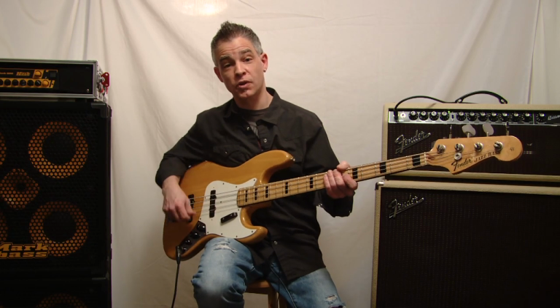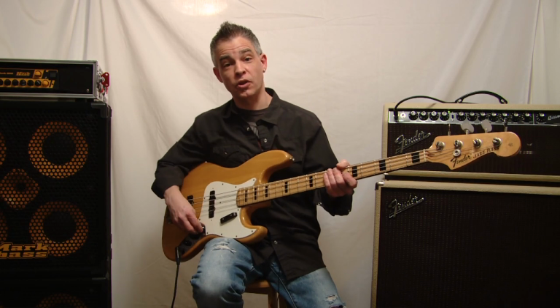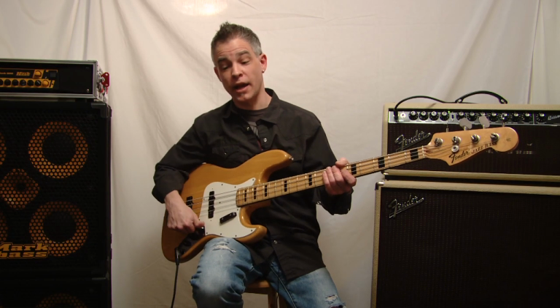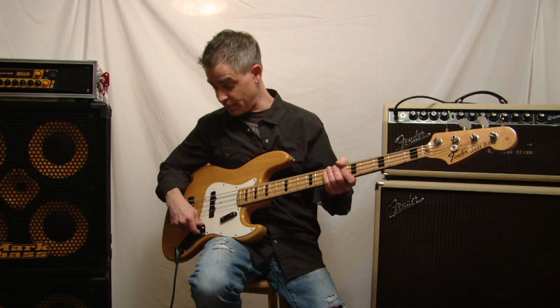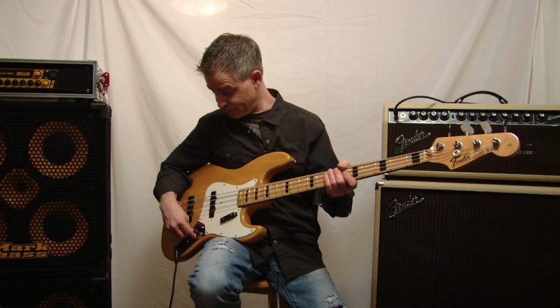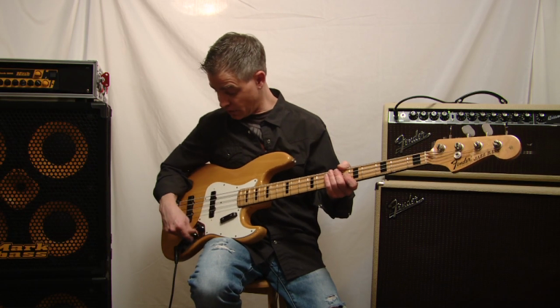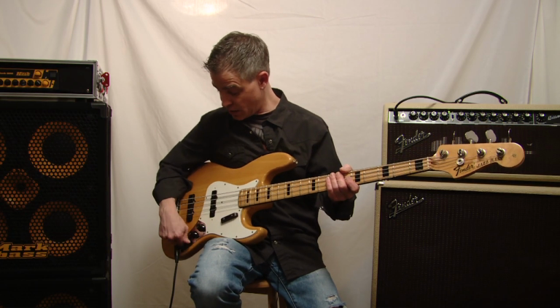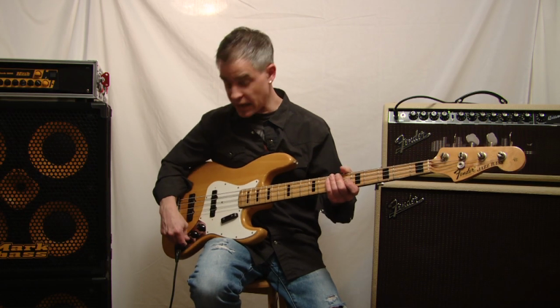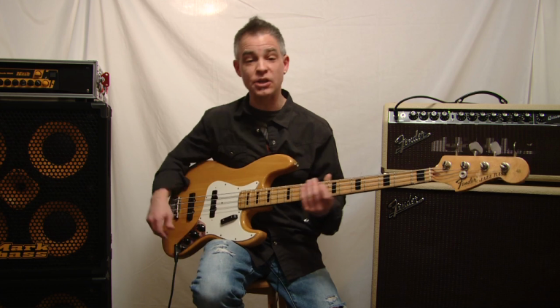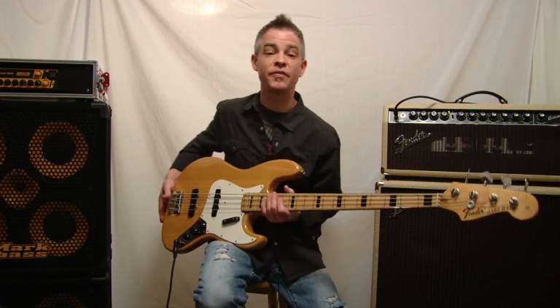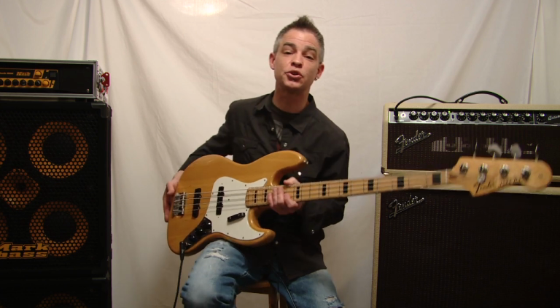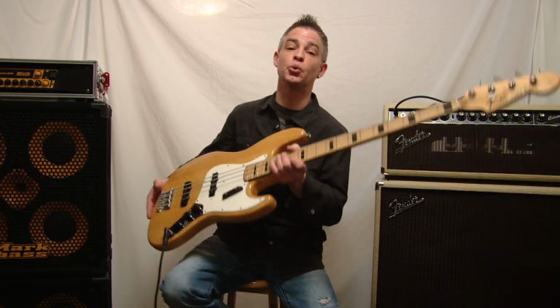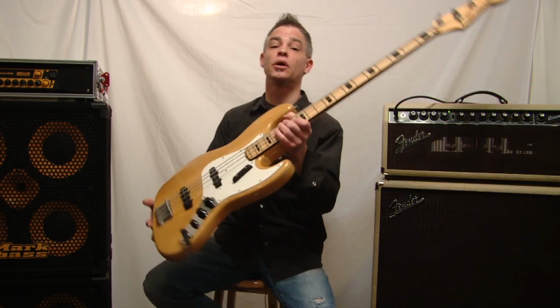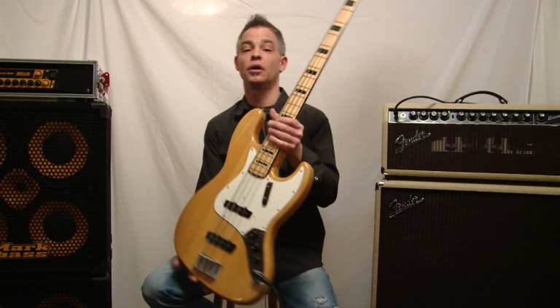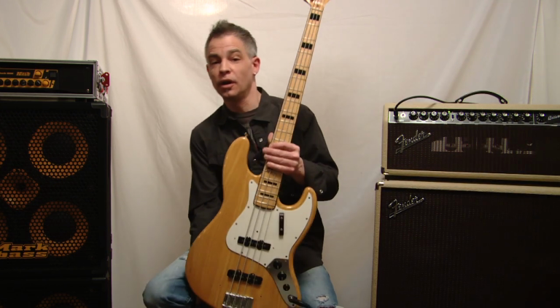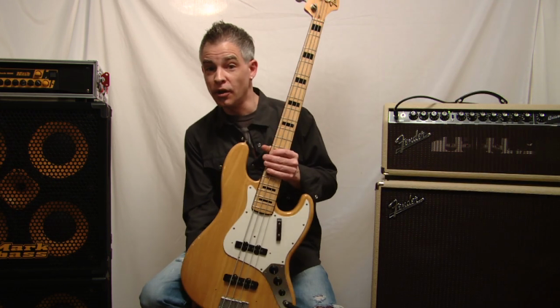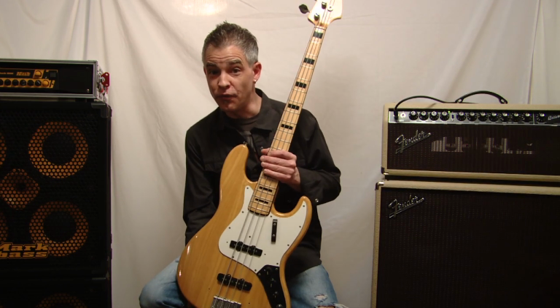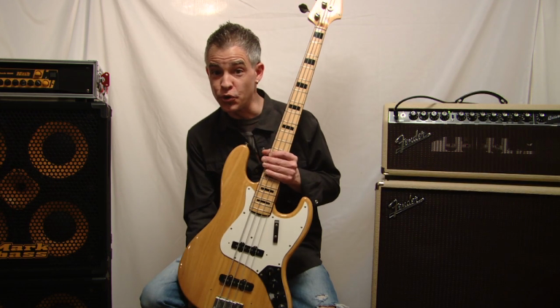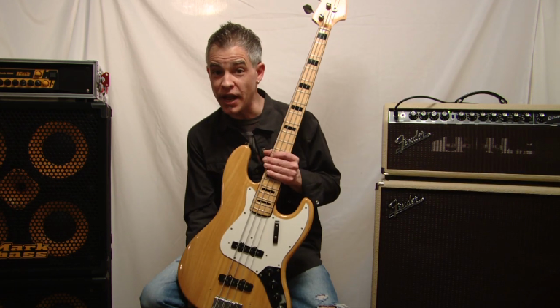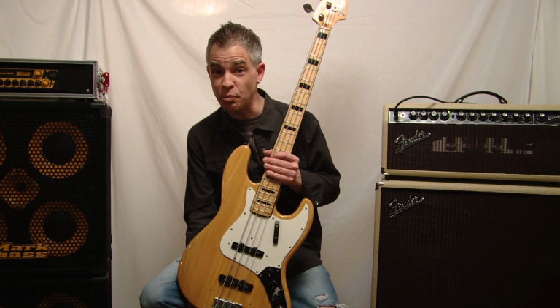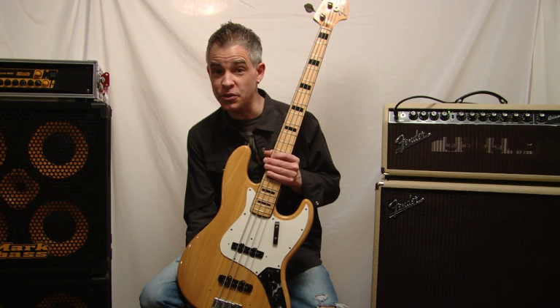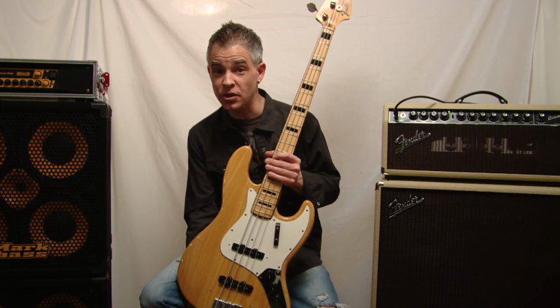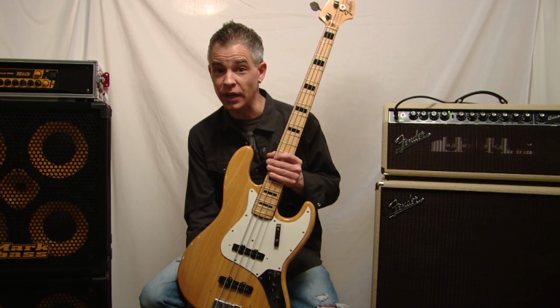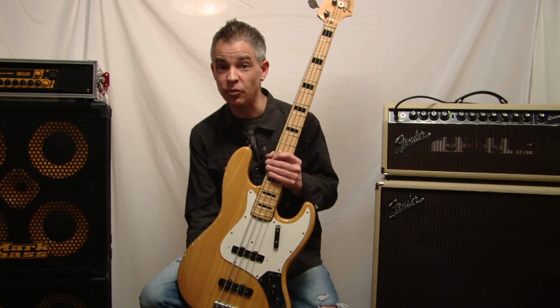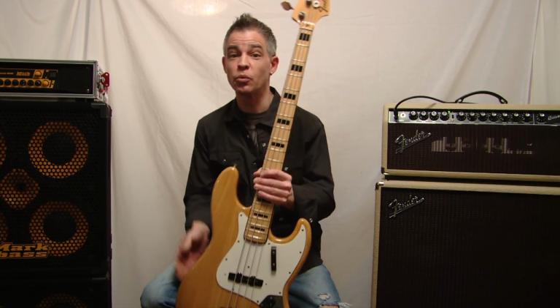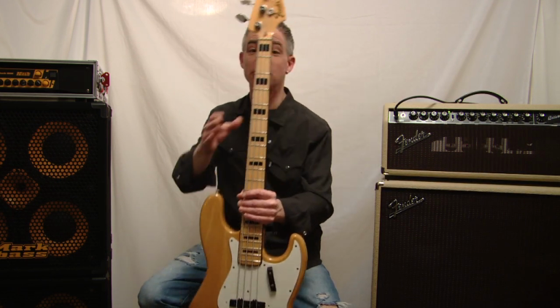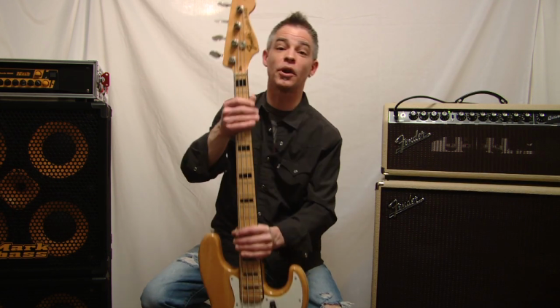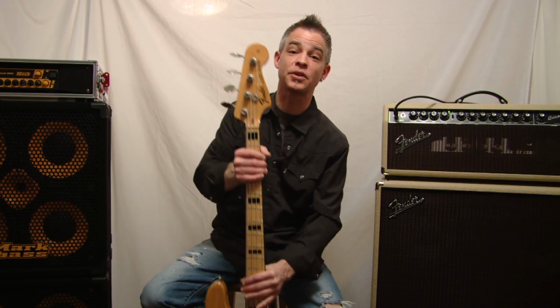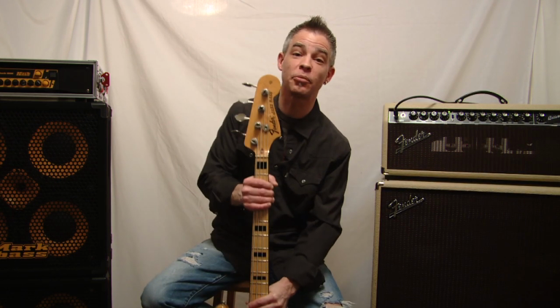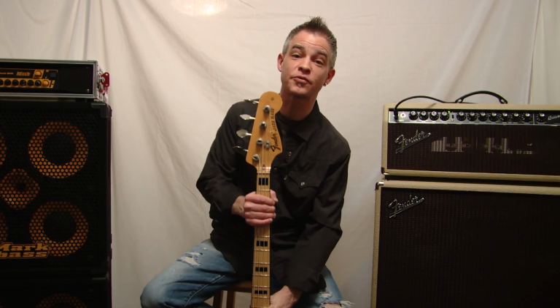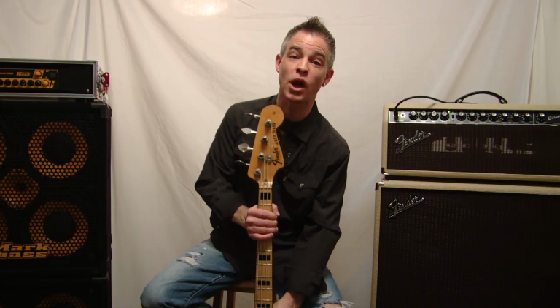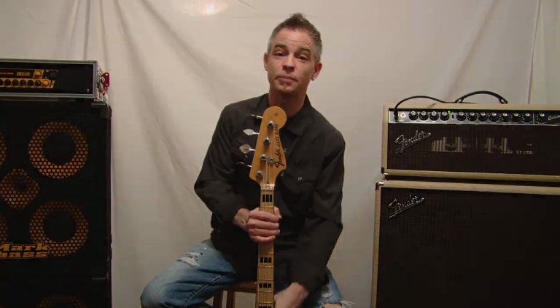Well there you have it — the 1972 Fender Jazz Bass. We will see you all next time. Thanks for watching.